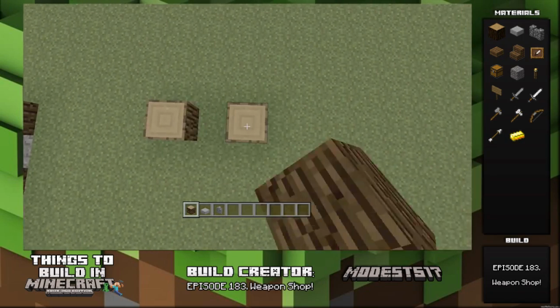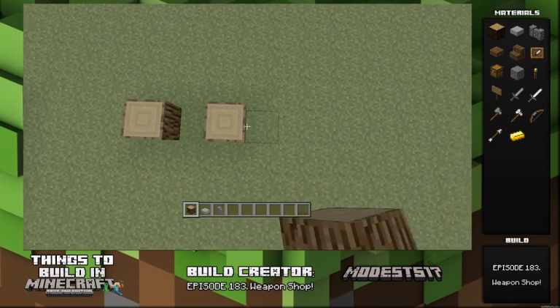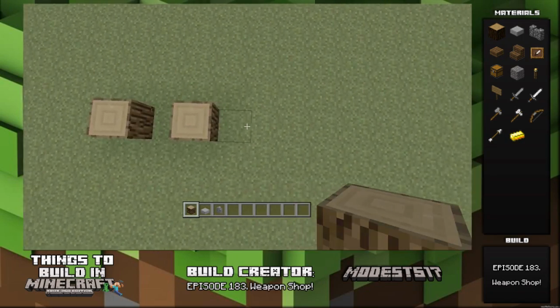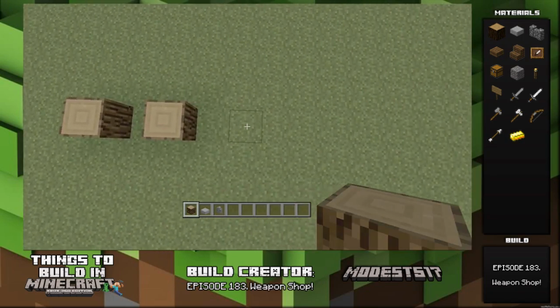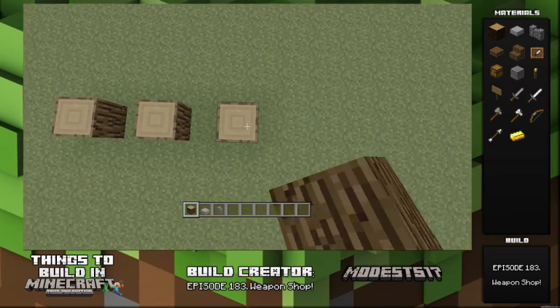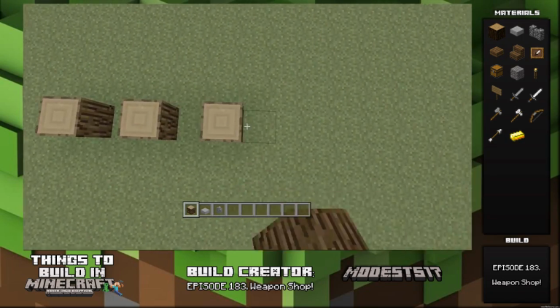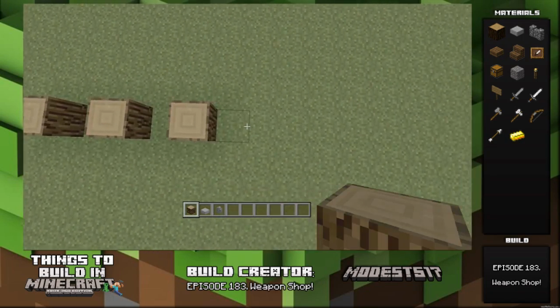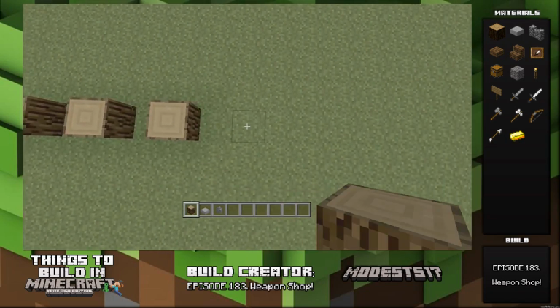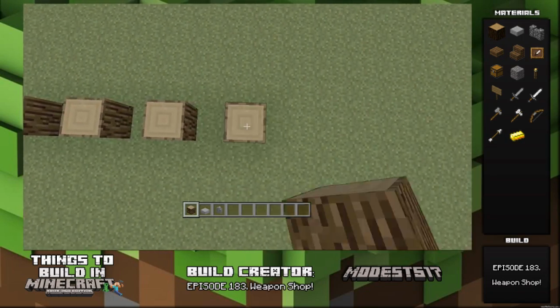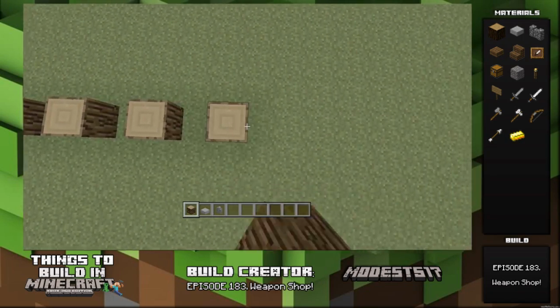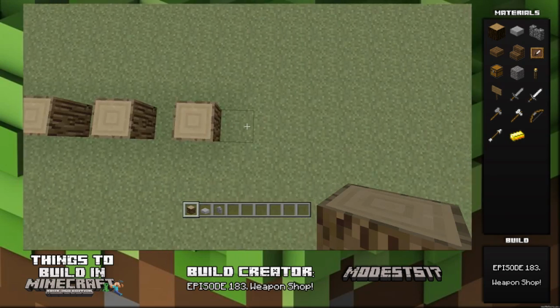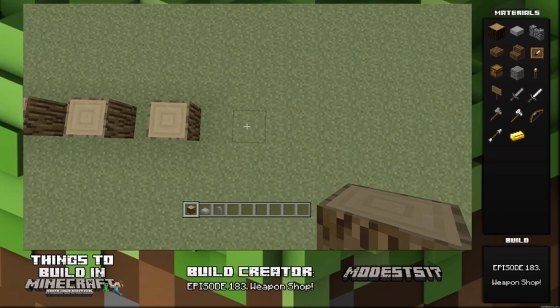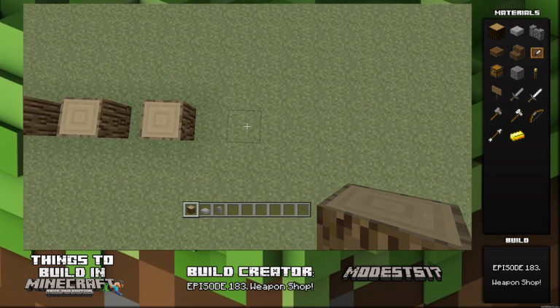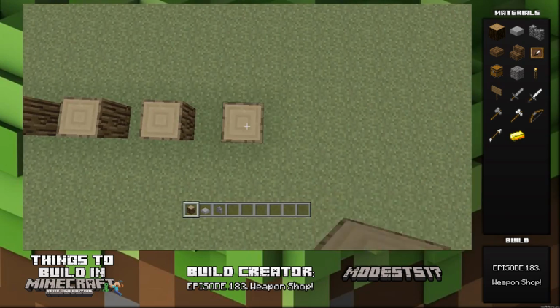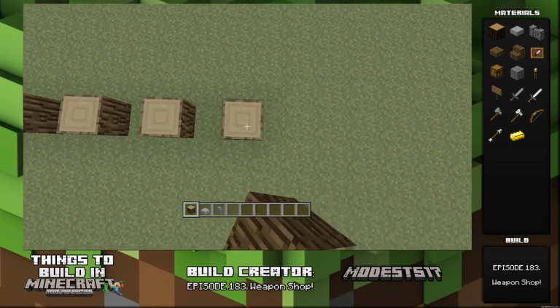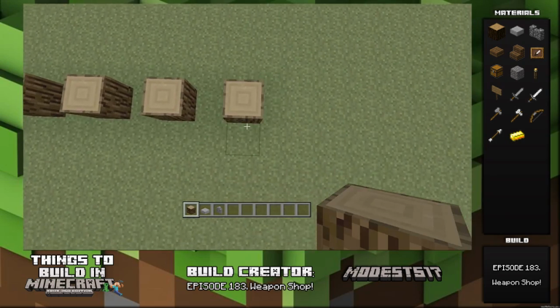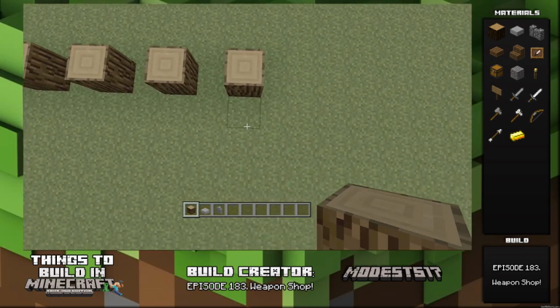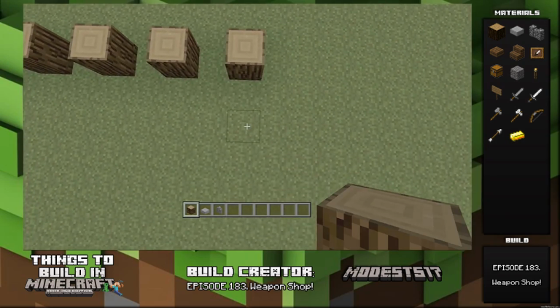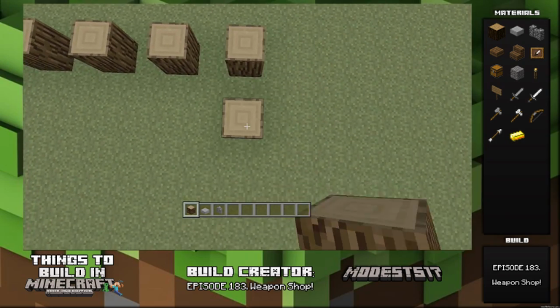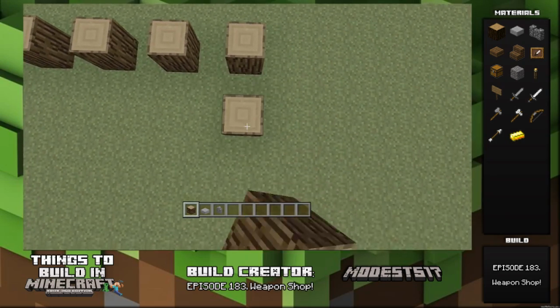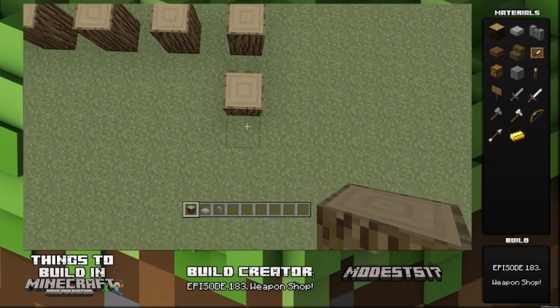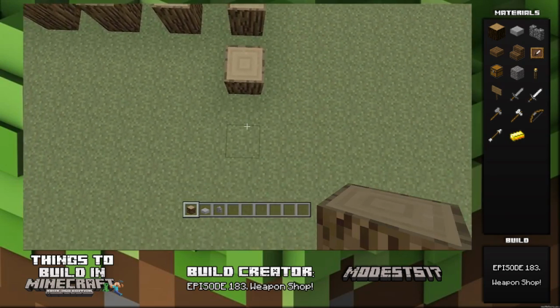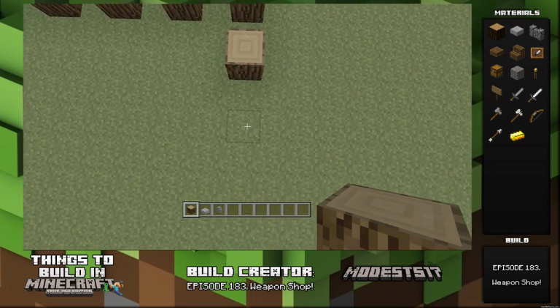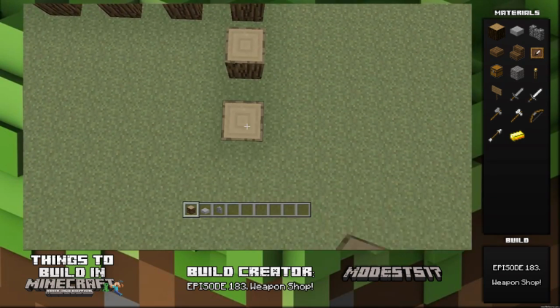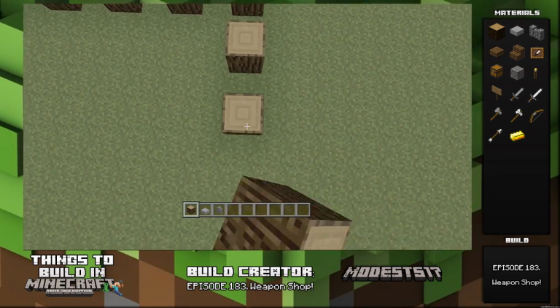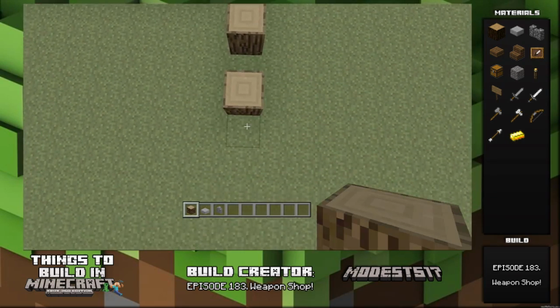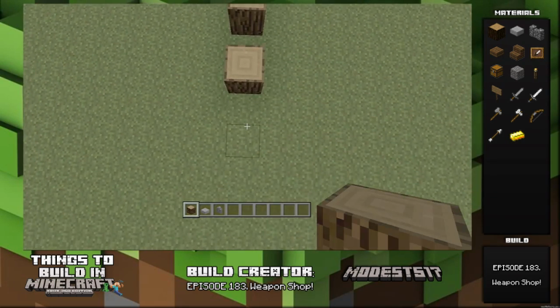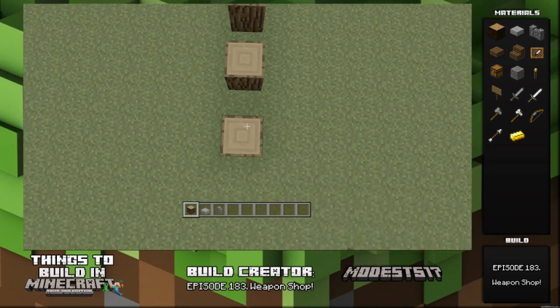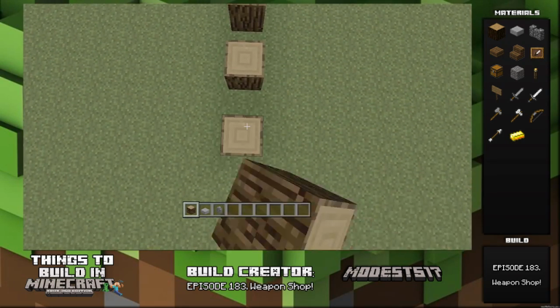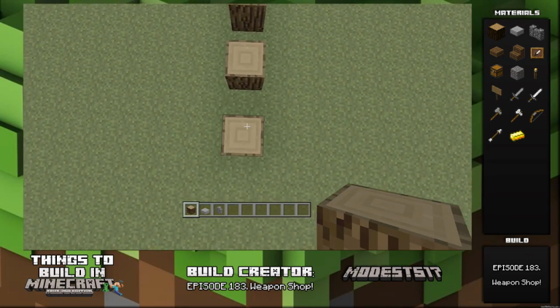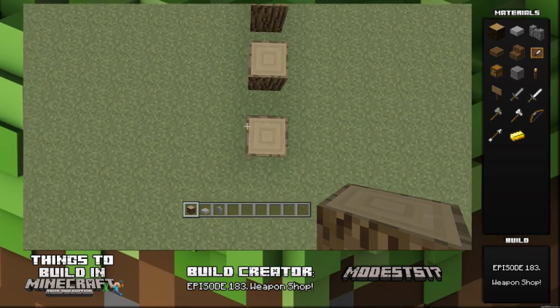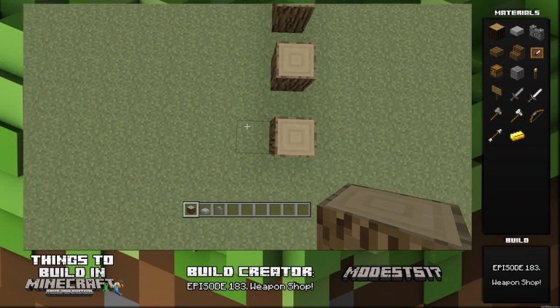Hey guys, it's Miles517. This is episode 183 of my series of things to build in Minecraft. The name of this episode is Weapon Shop.